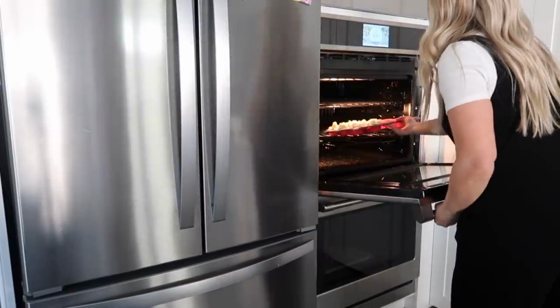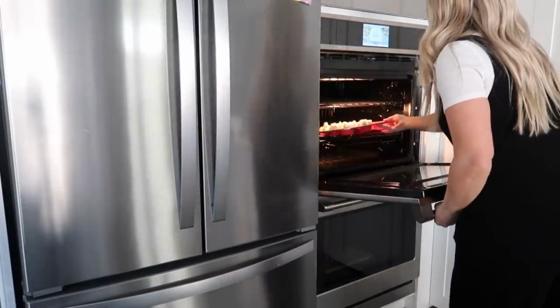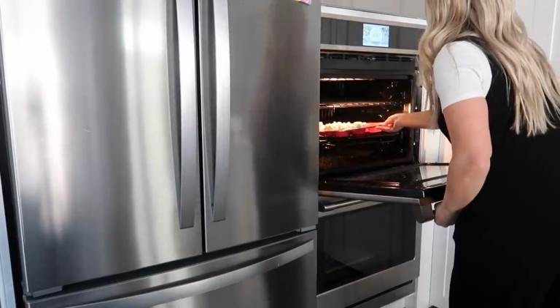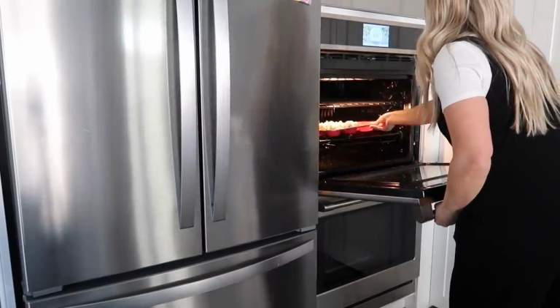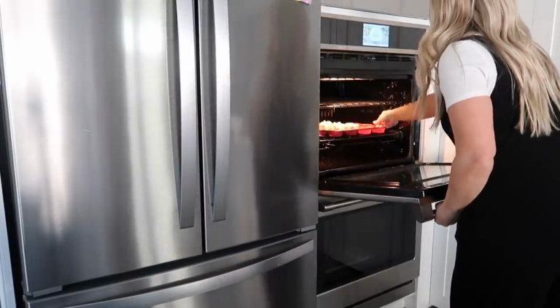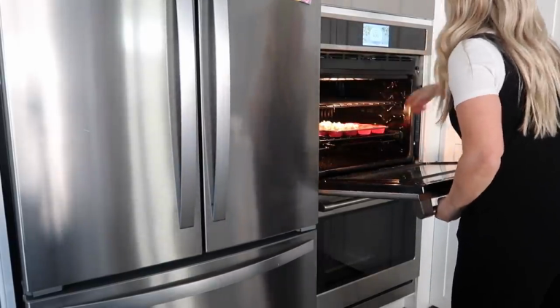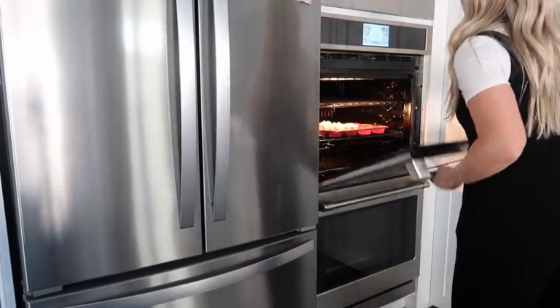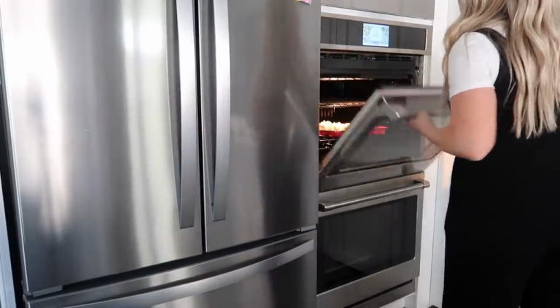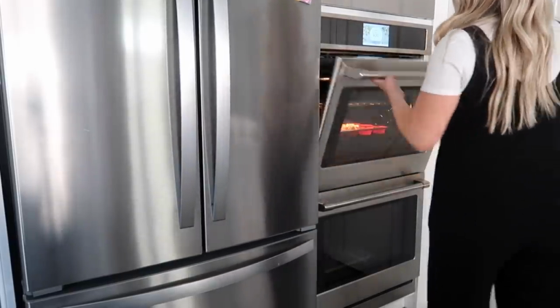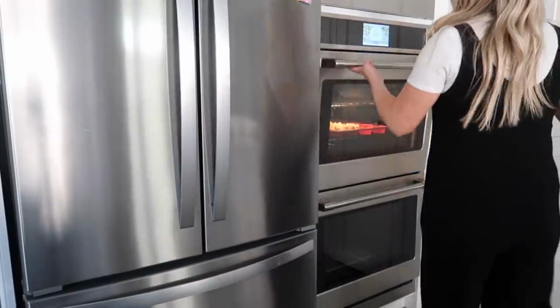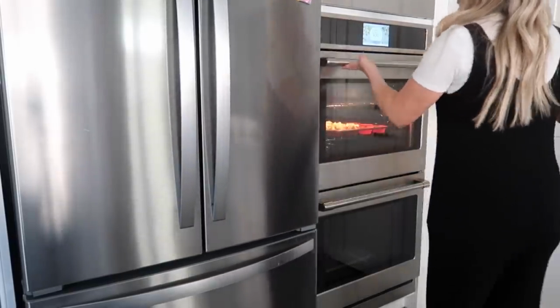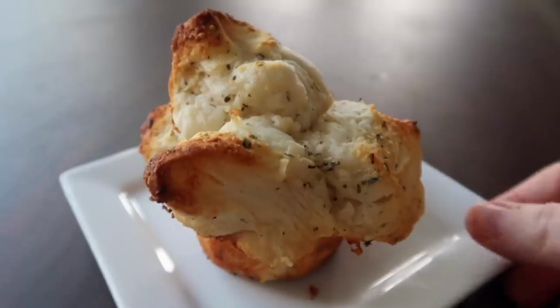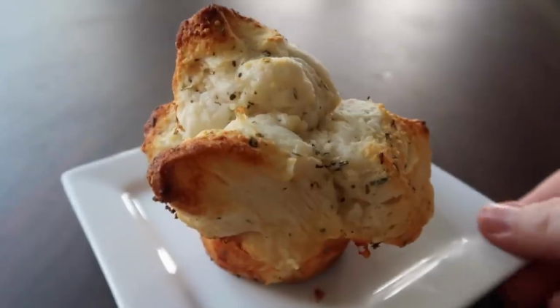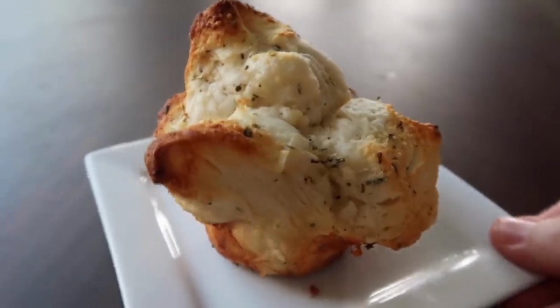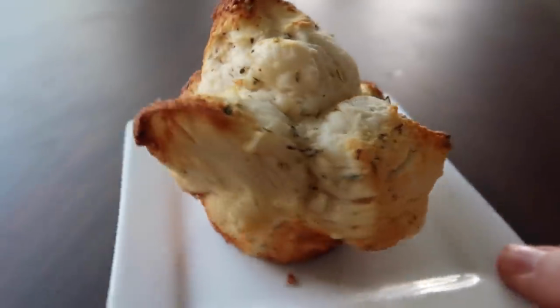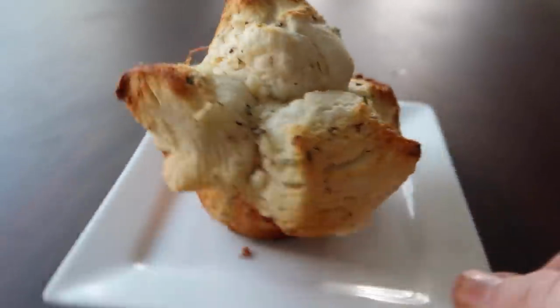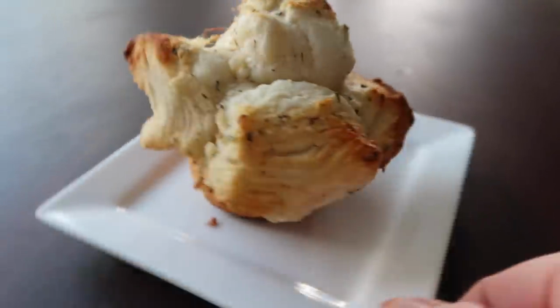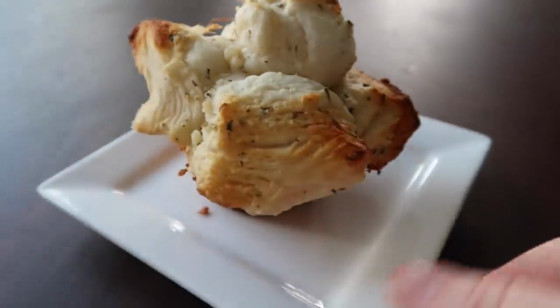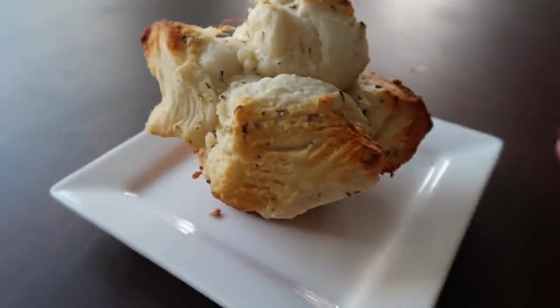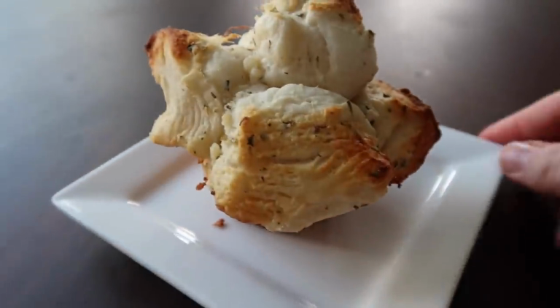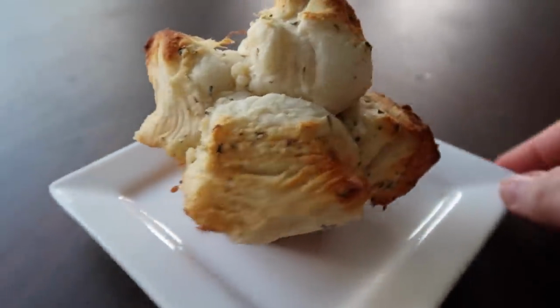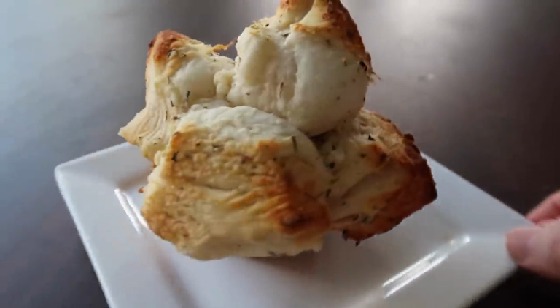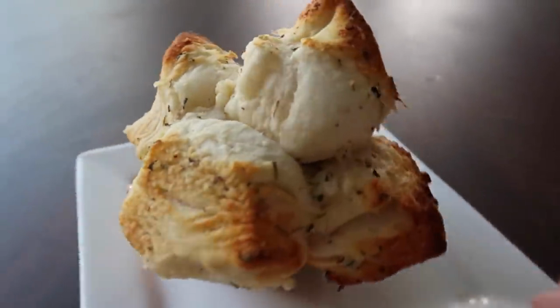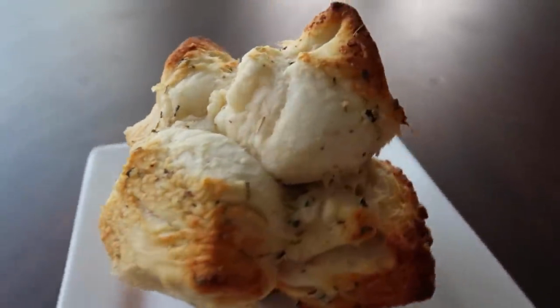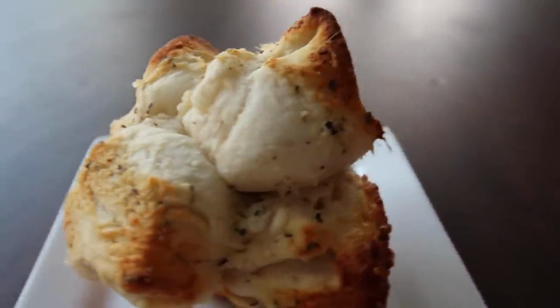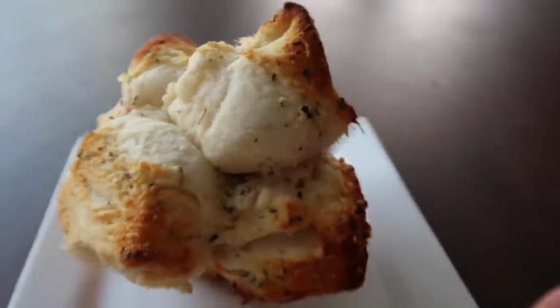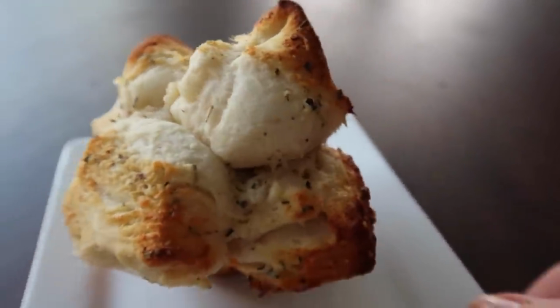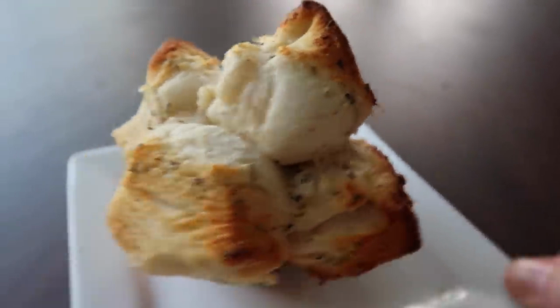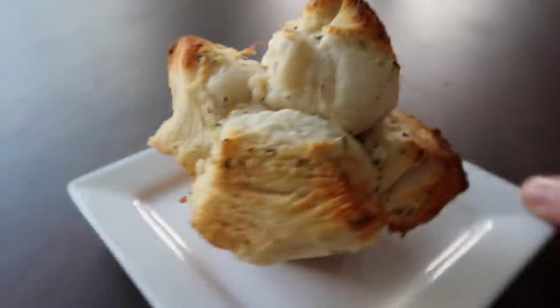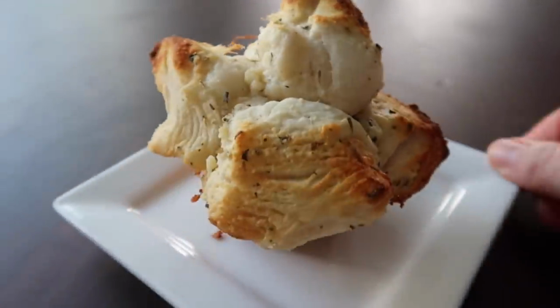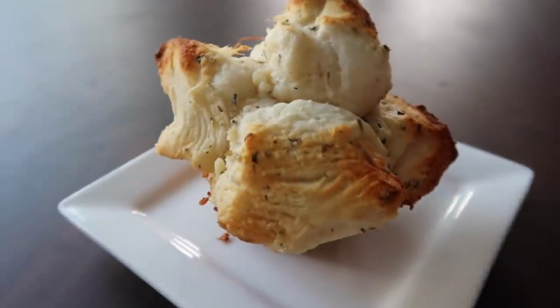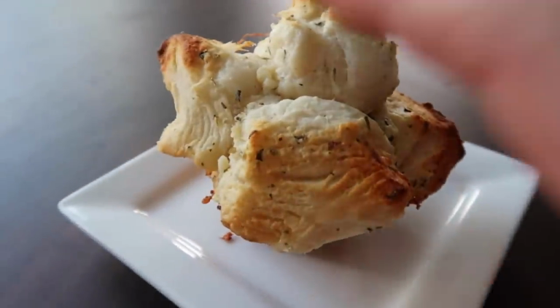I'm going to go 10 minutes first just to watch them. Look how fun that is — monkey bread!